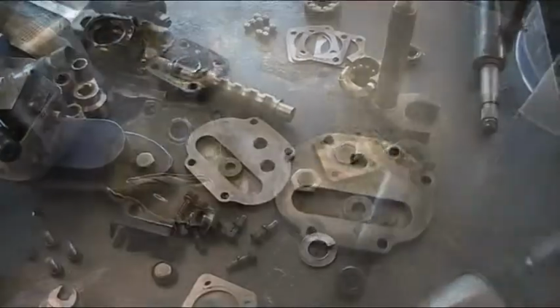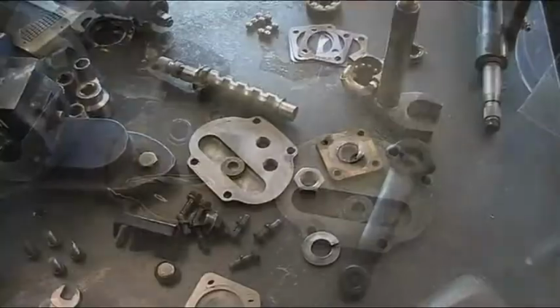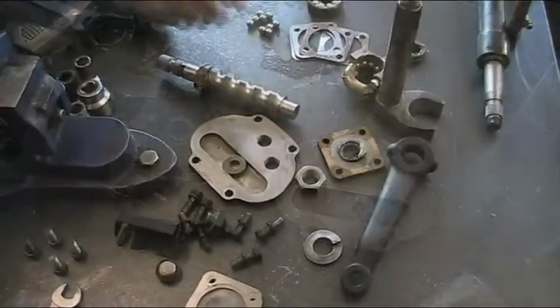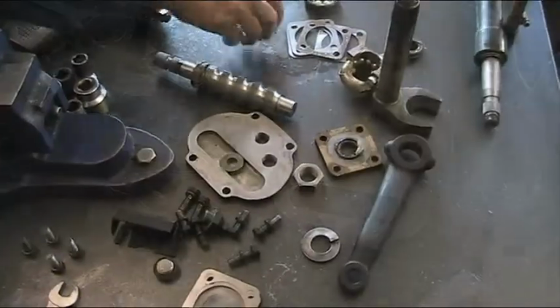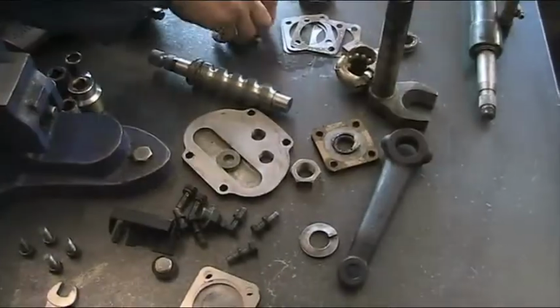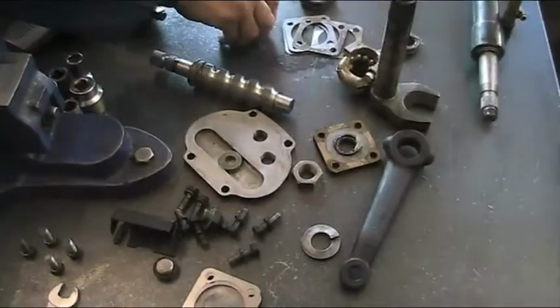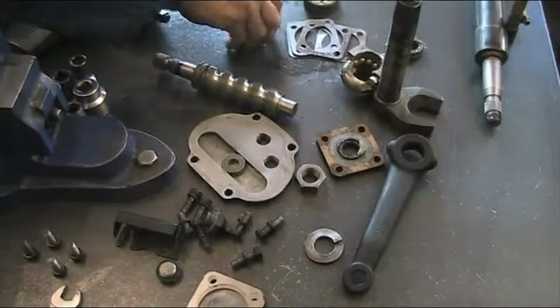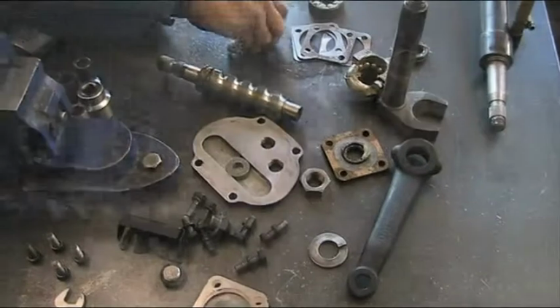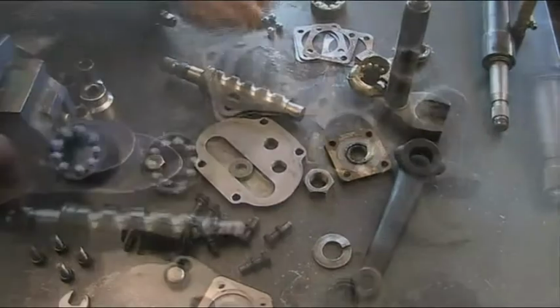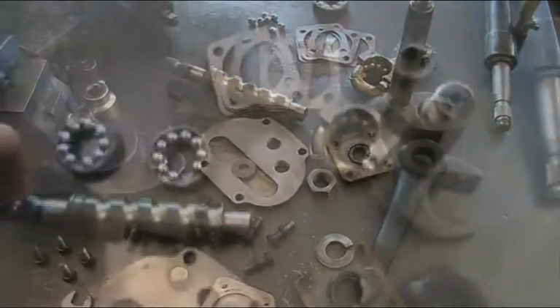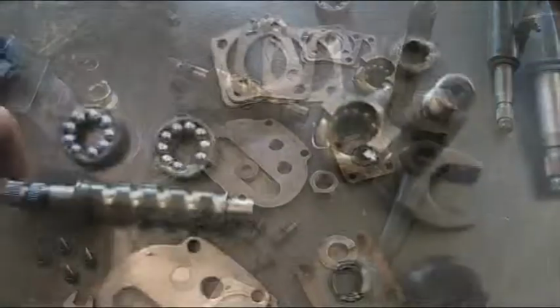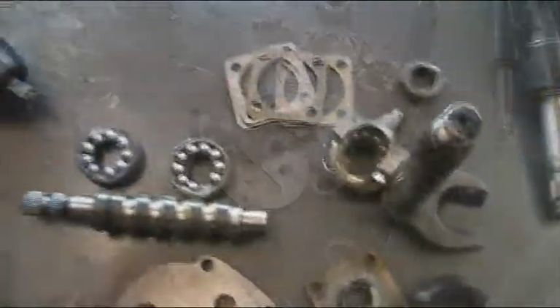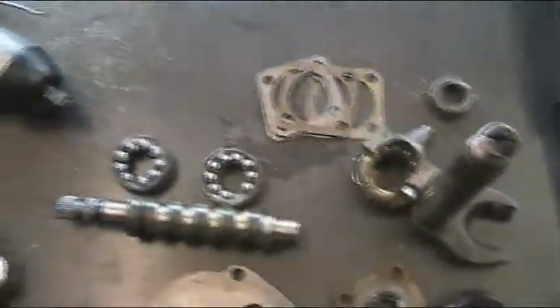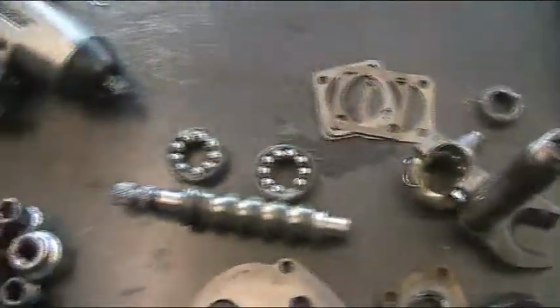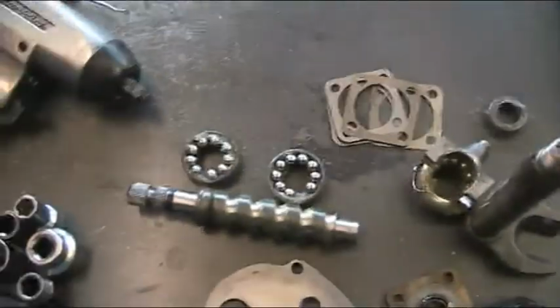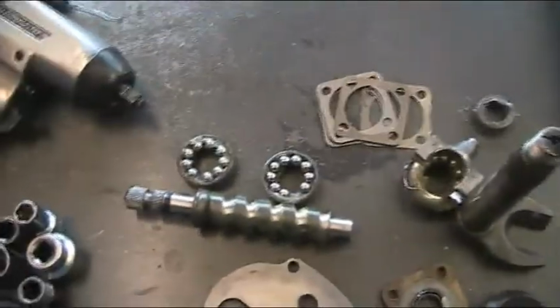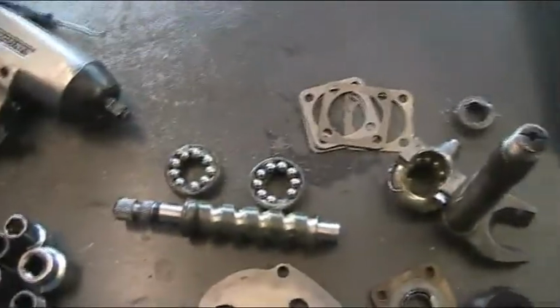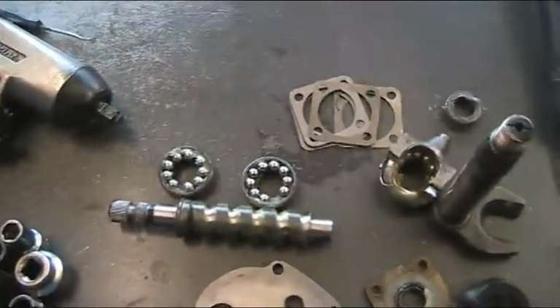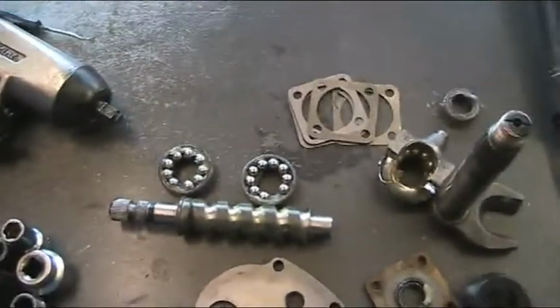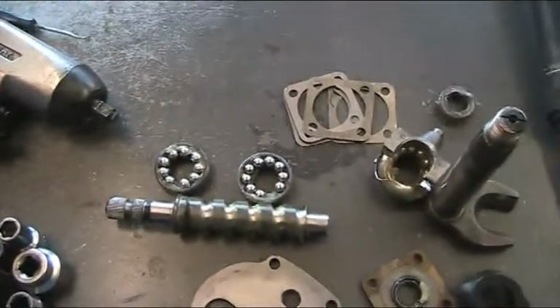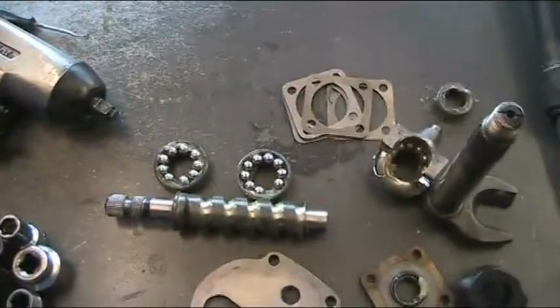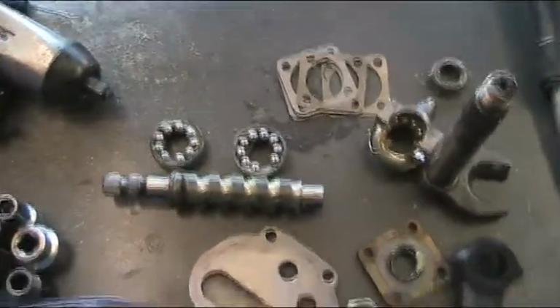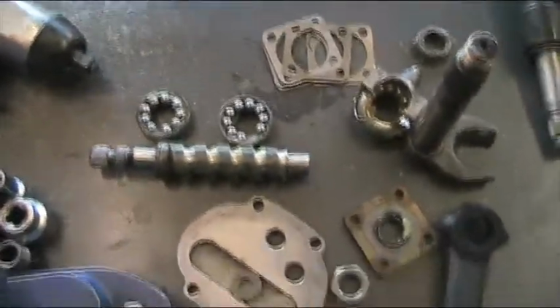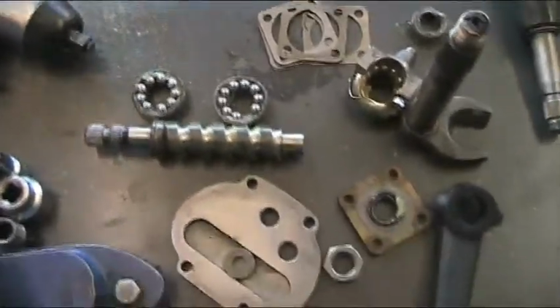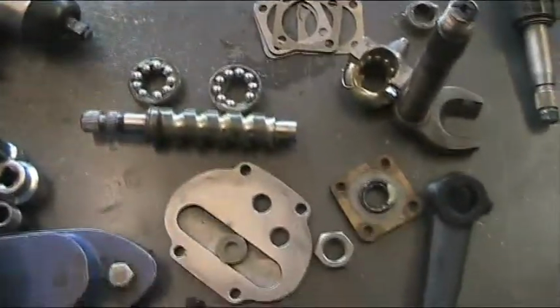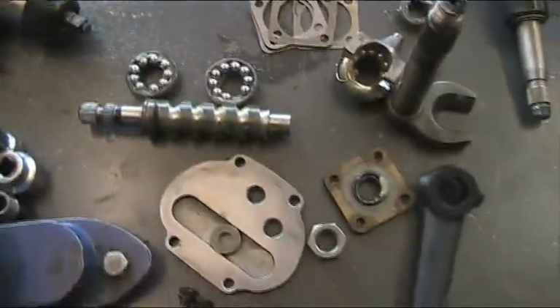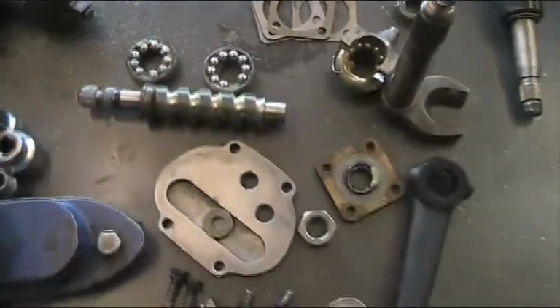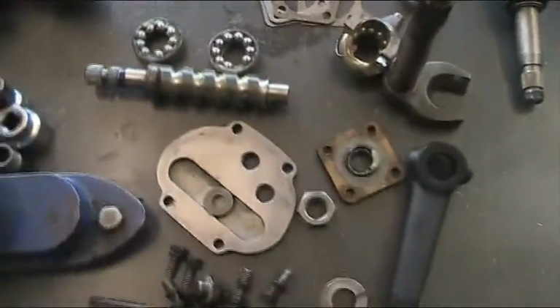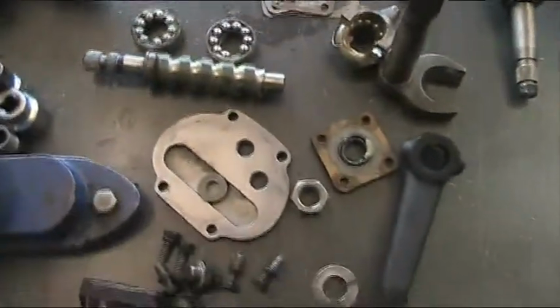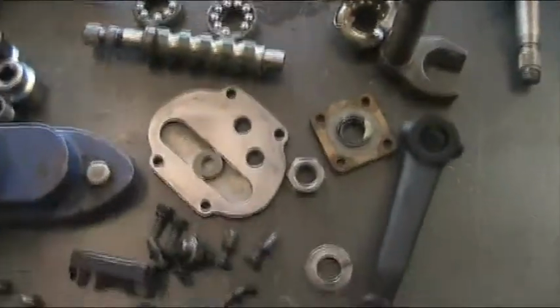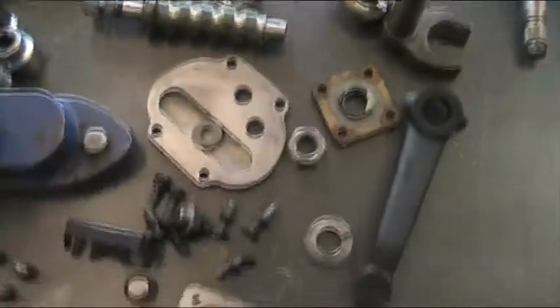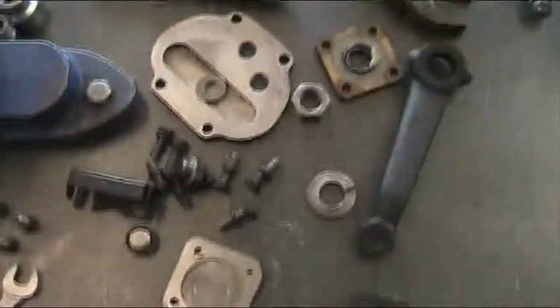Here are all the components, with the balls pre-inserted into the races, half nut and transfer tube.